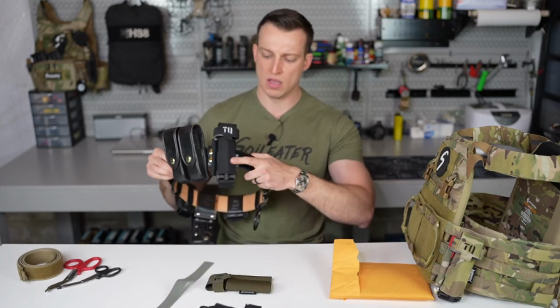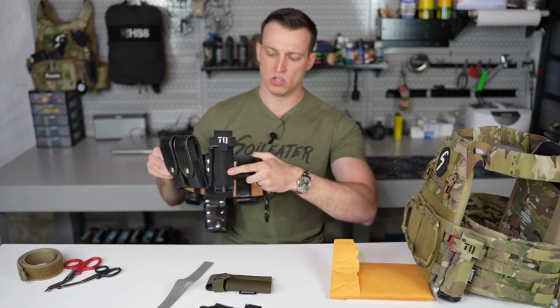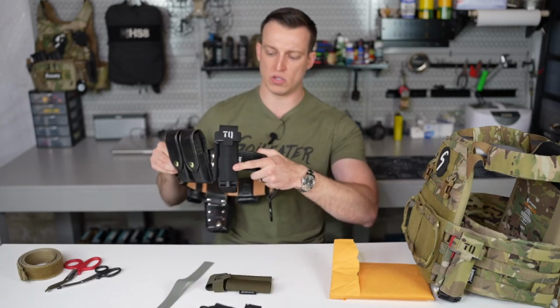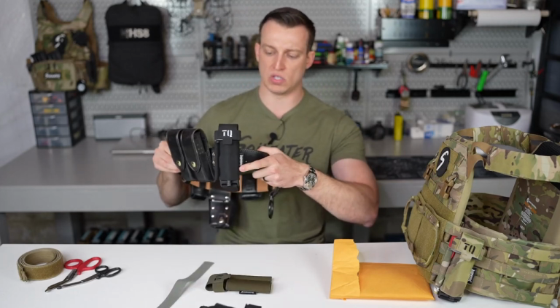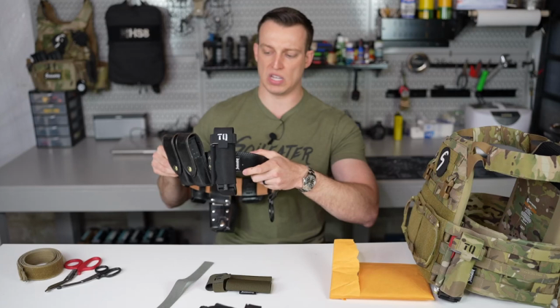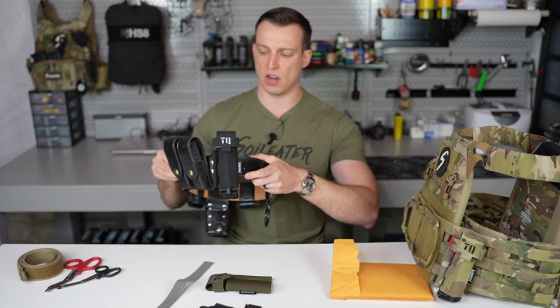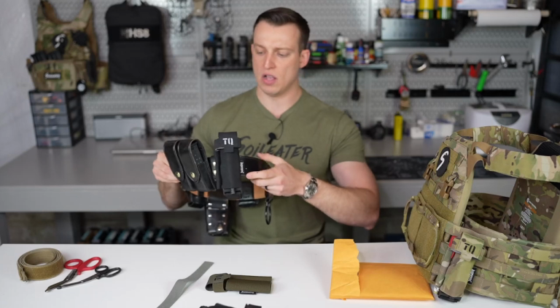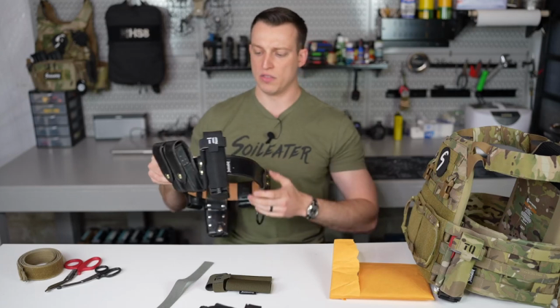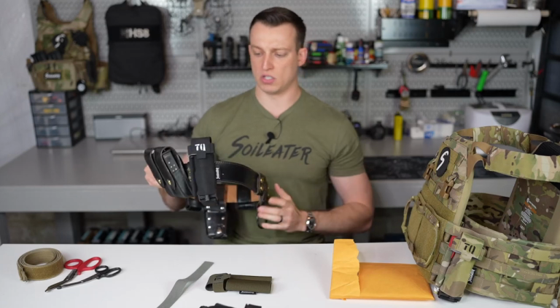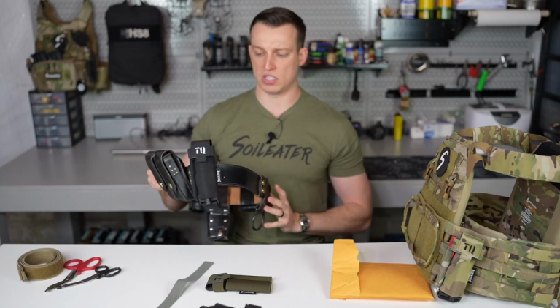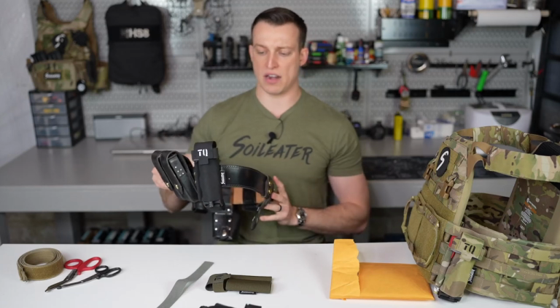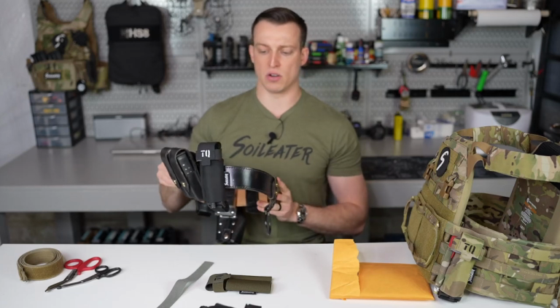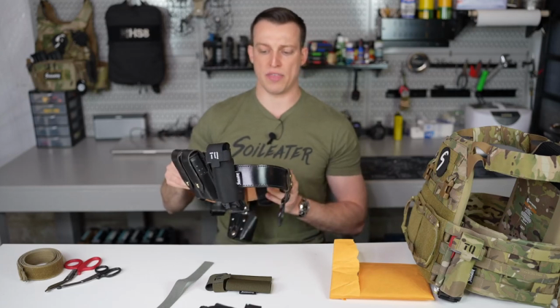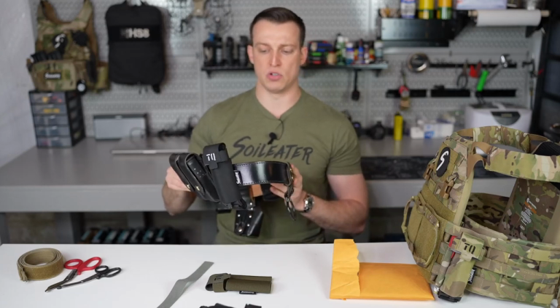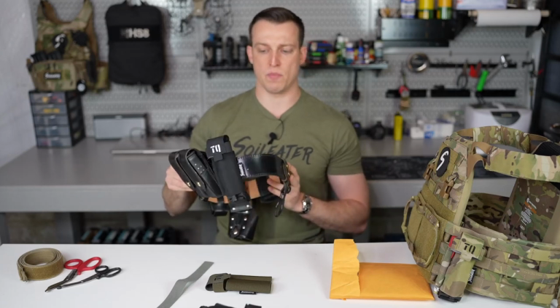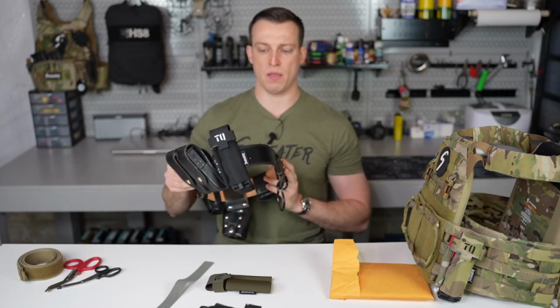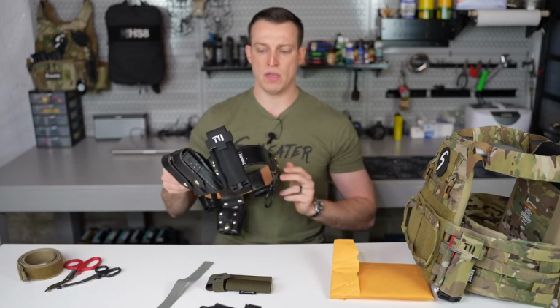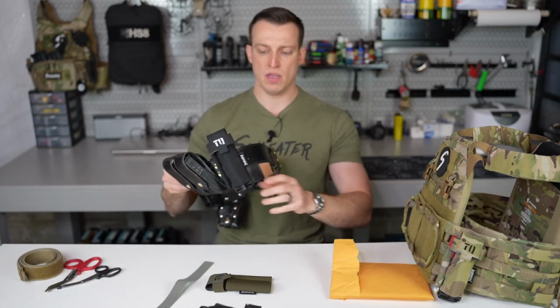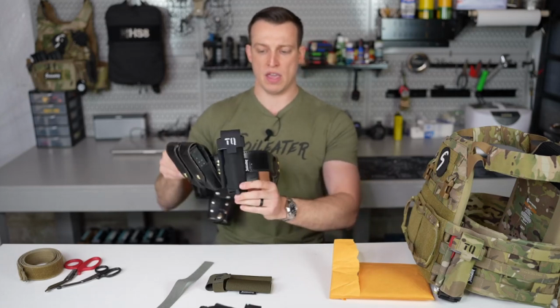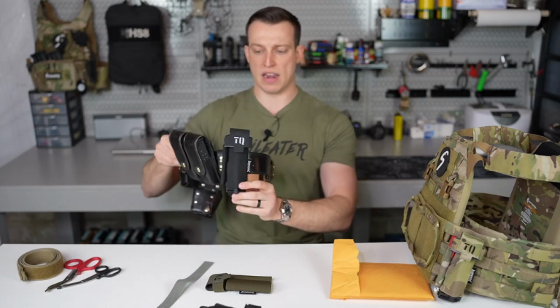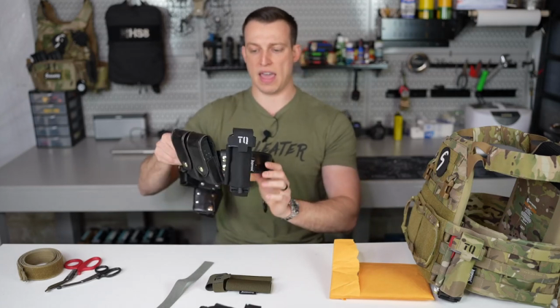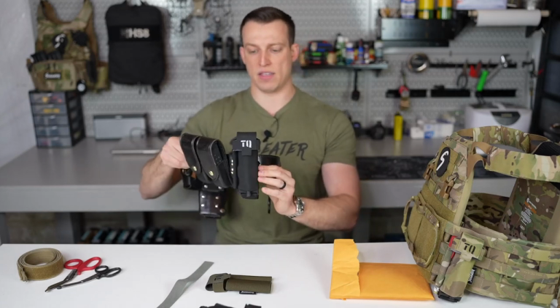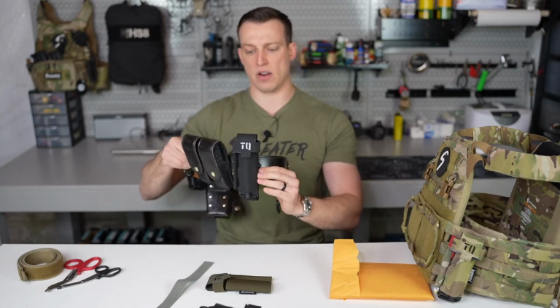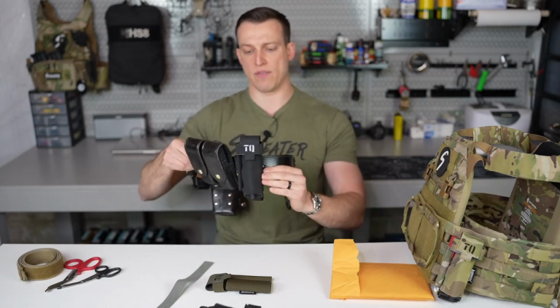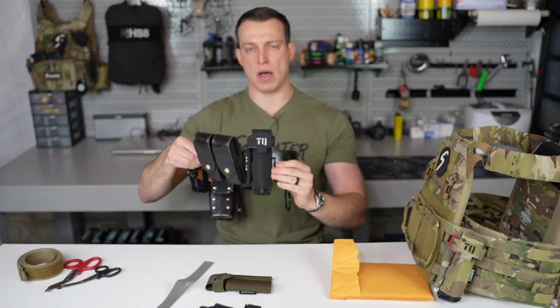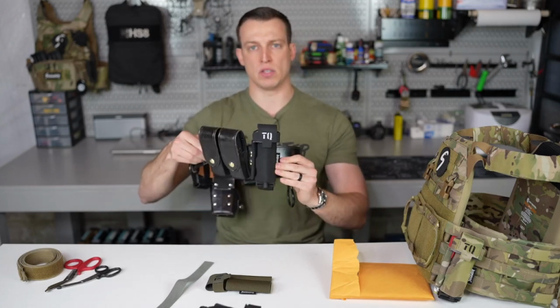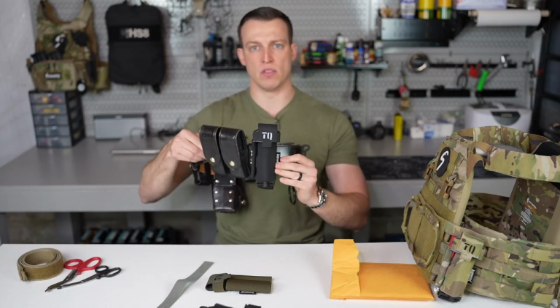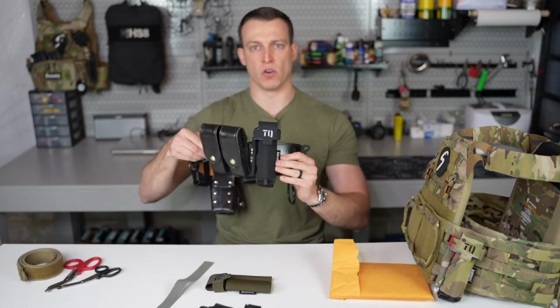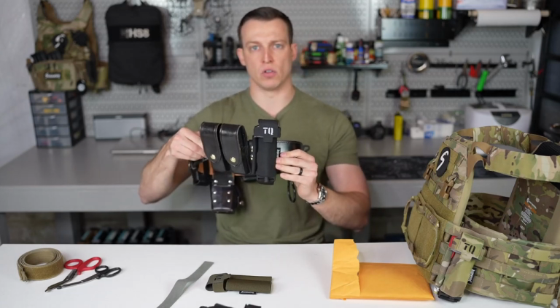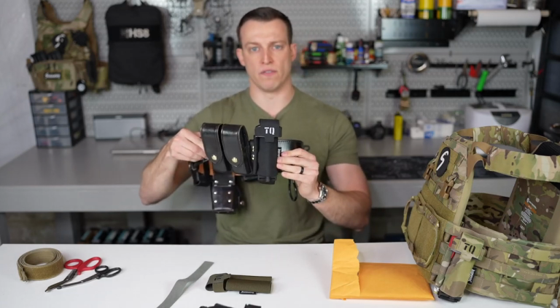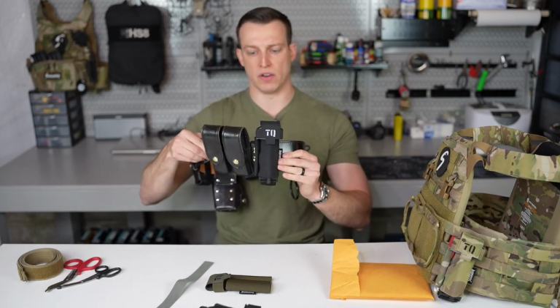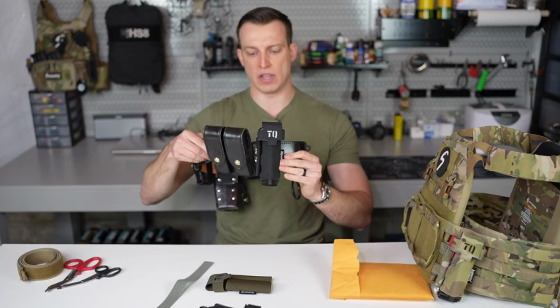As you can see here, this is a standard leather duty belt, and here I have it mounted in the vertical configuration.